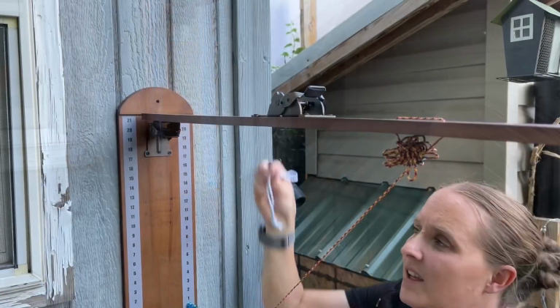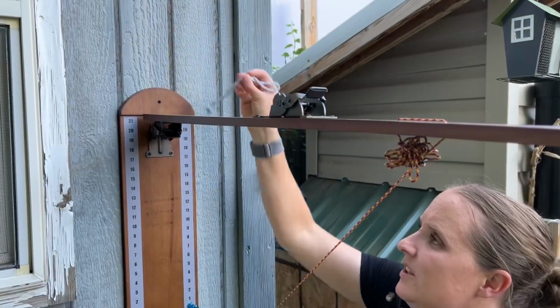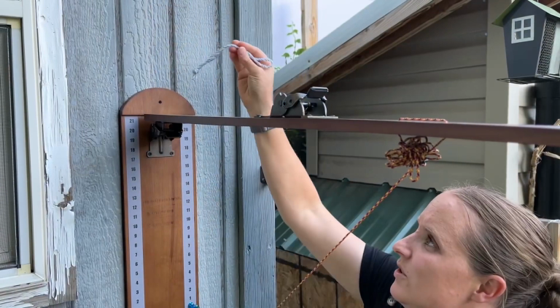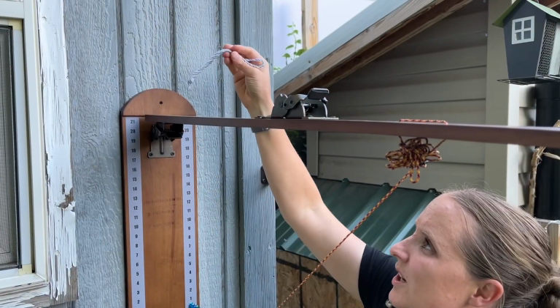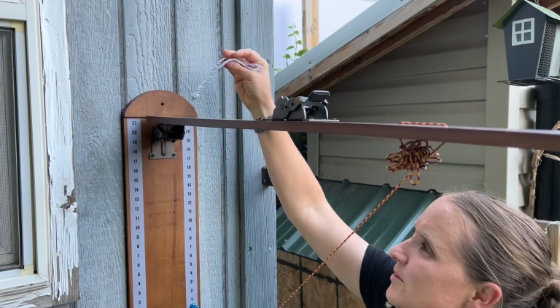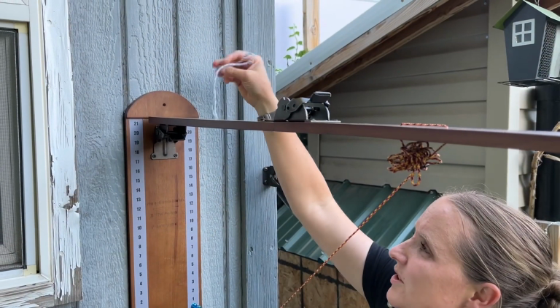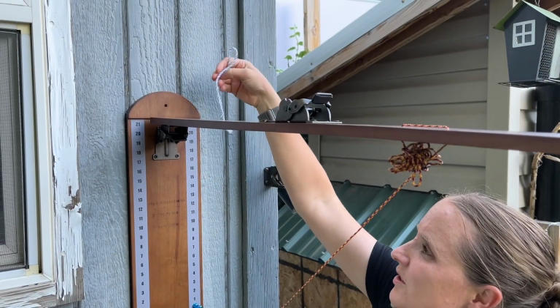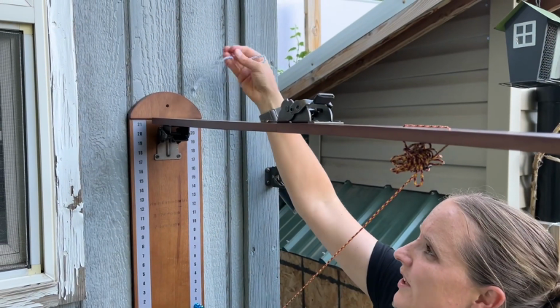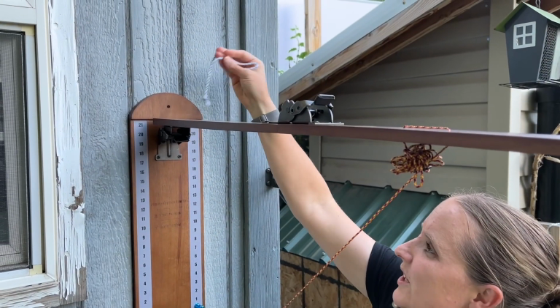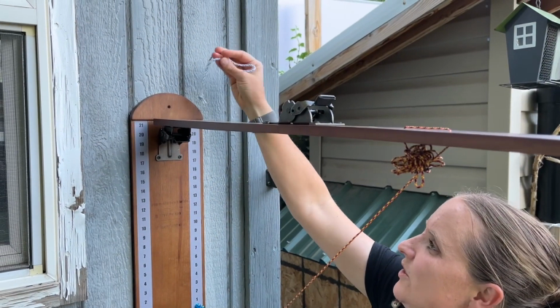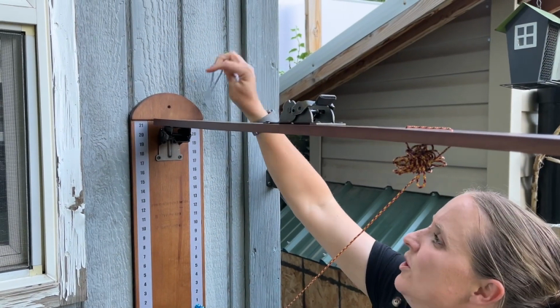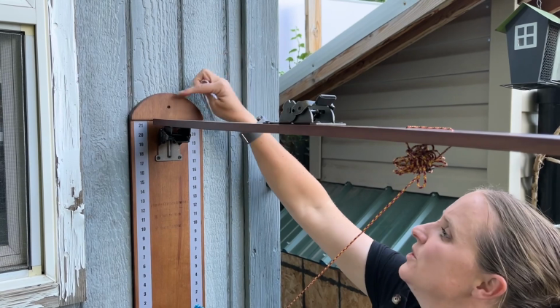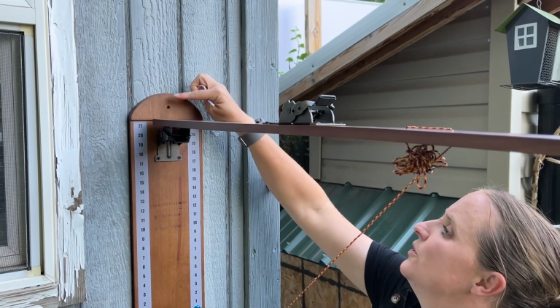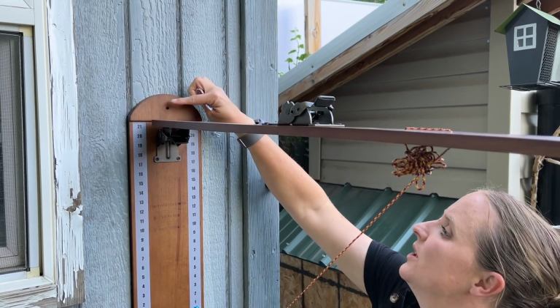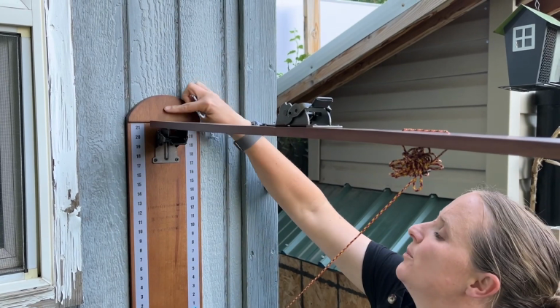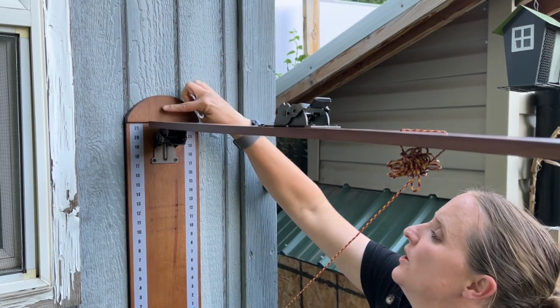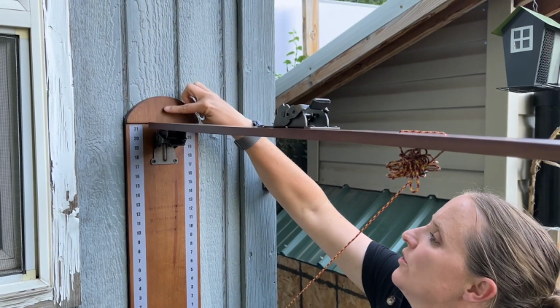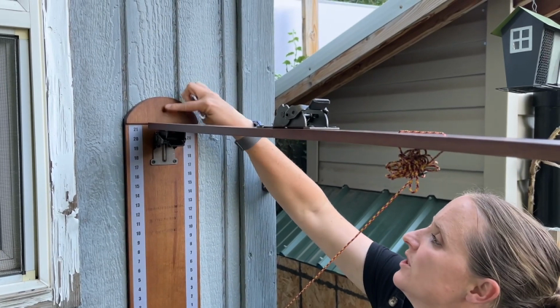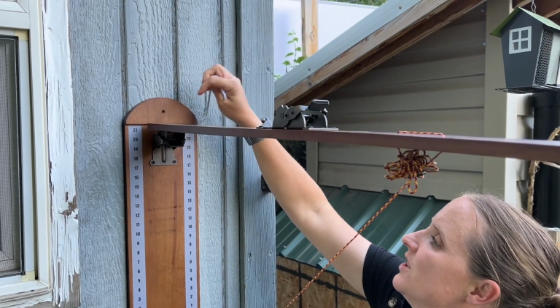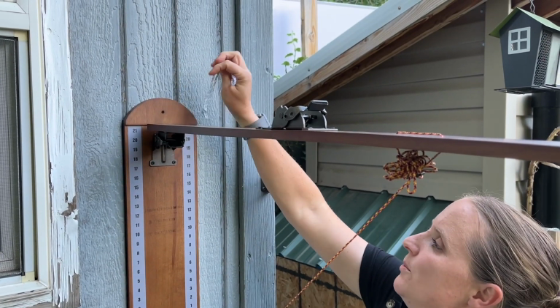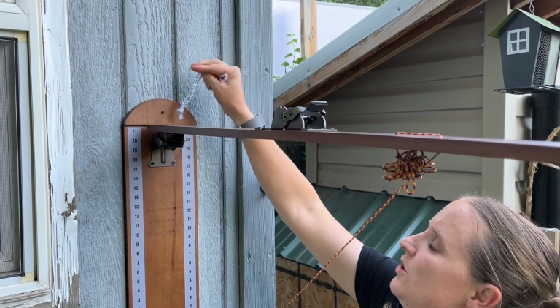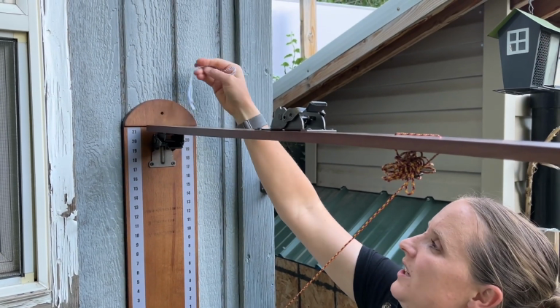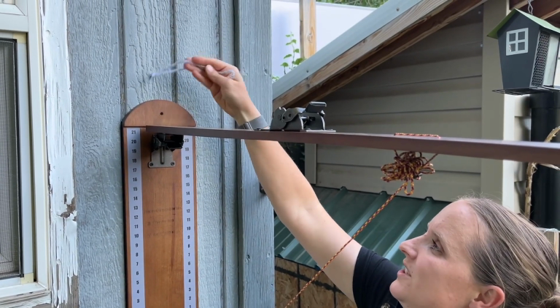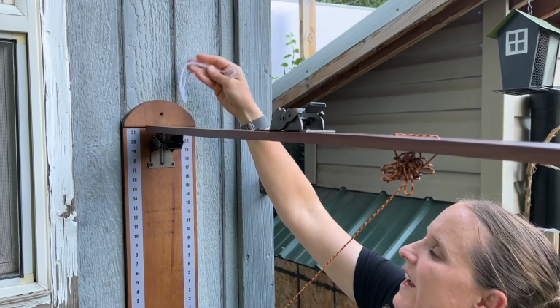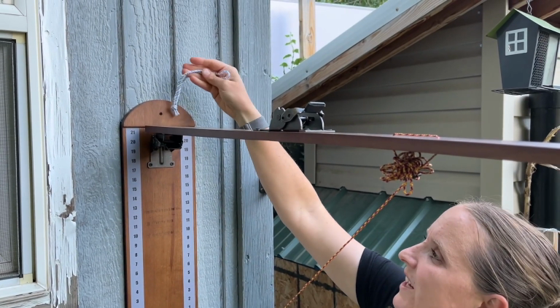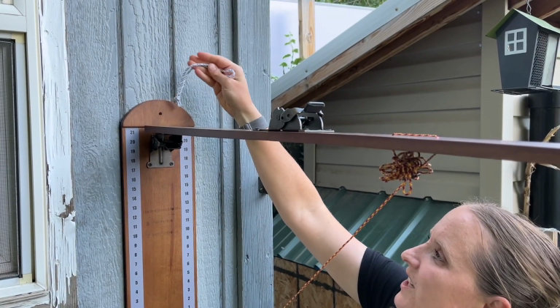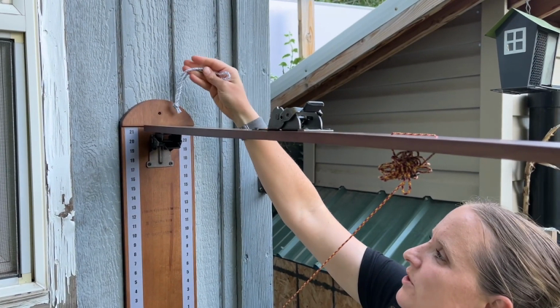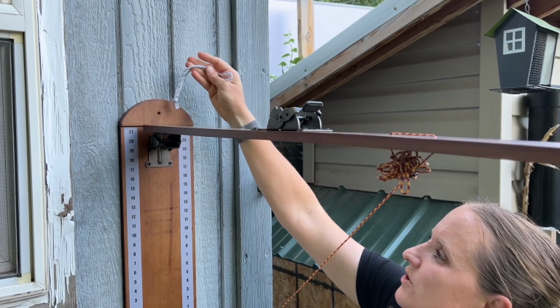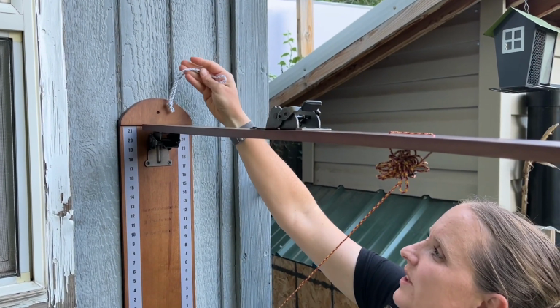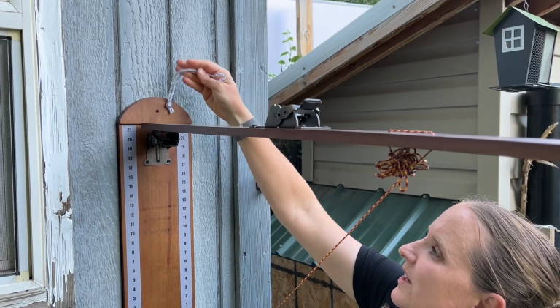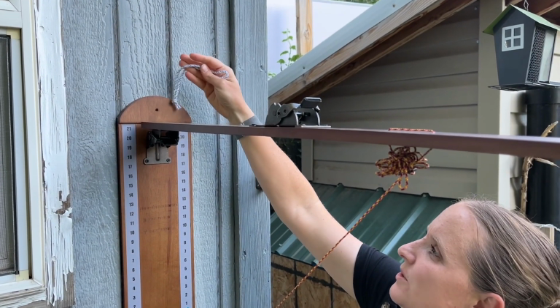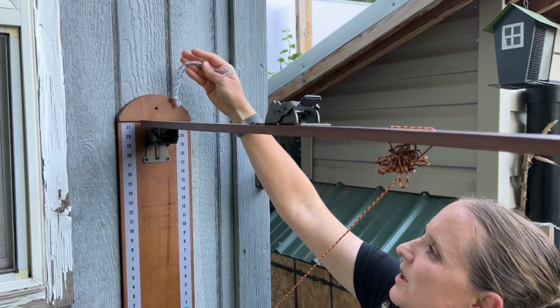It comes with a little hanging rope, so if you want to put it through this top hole and just hang it, you could do that as well.